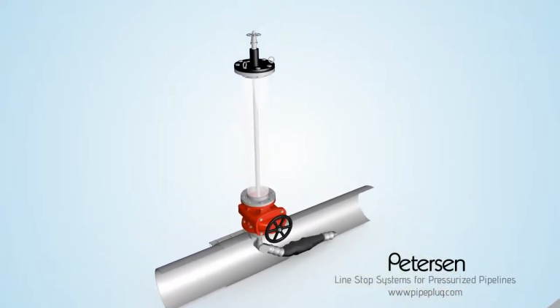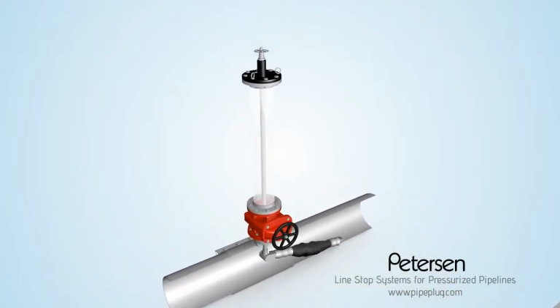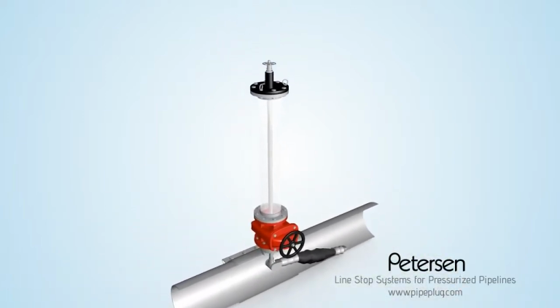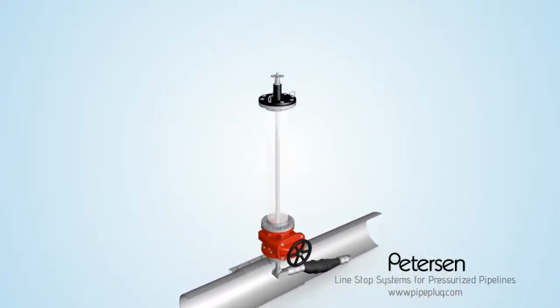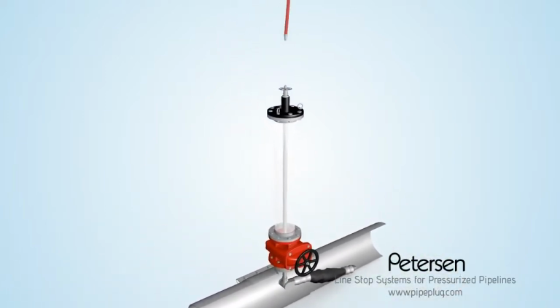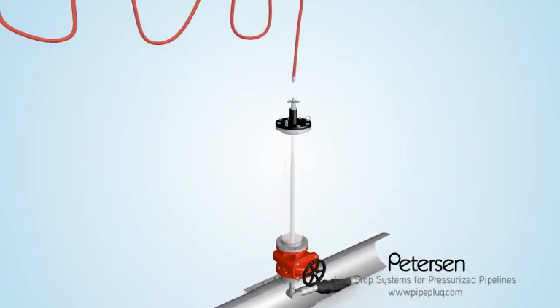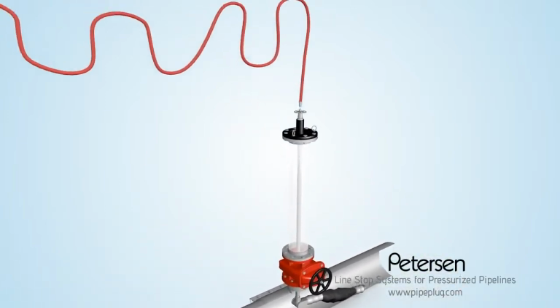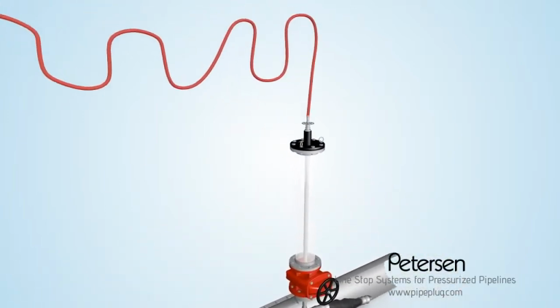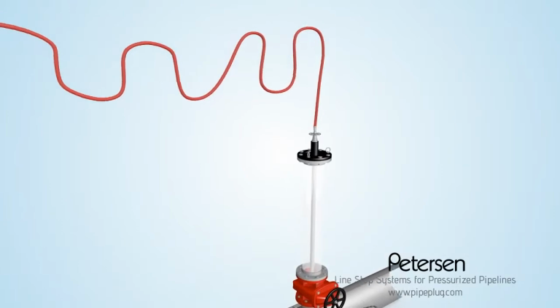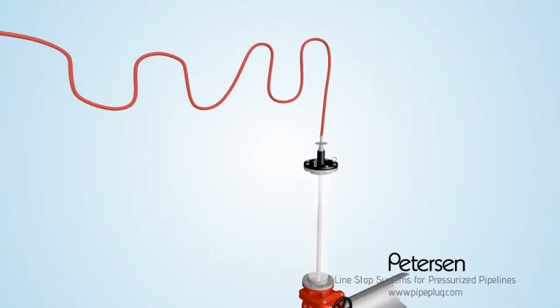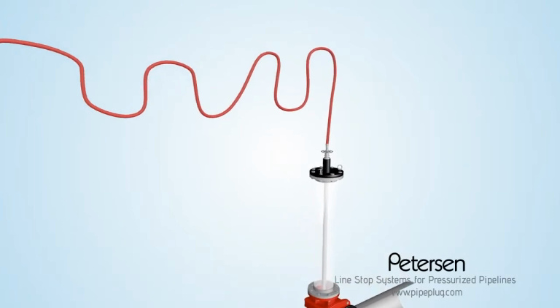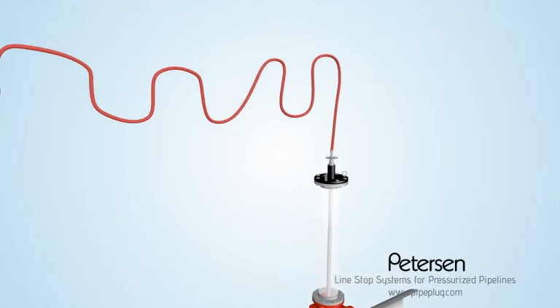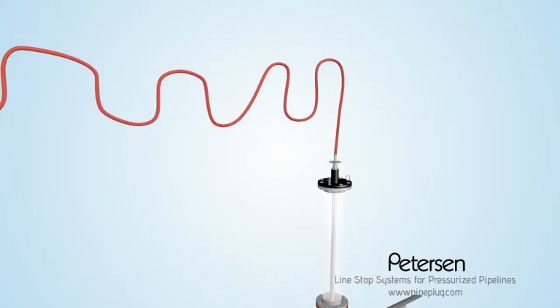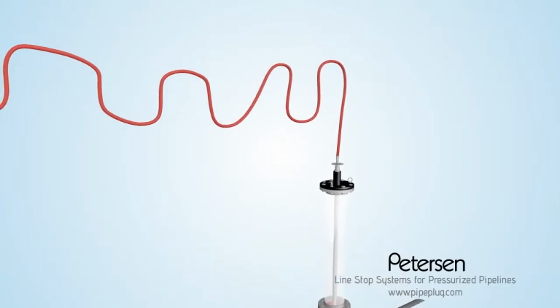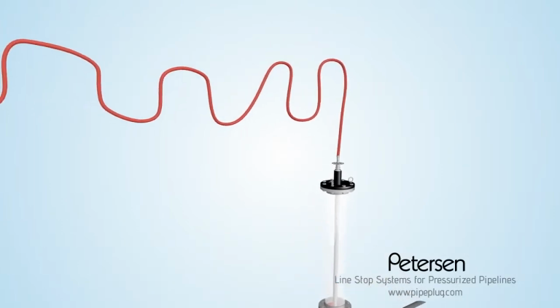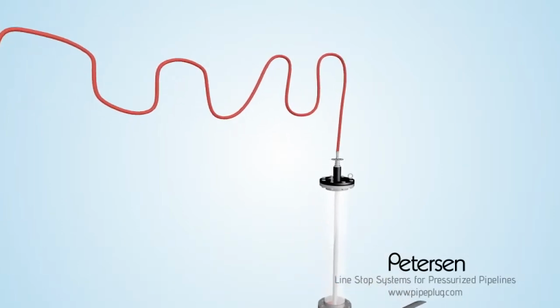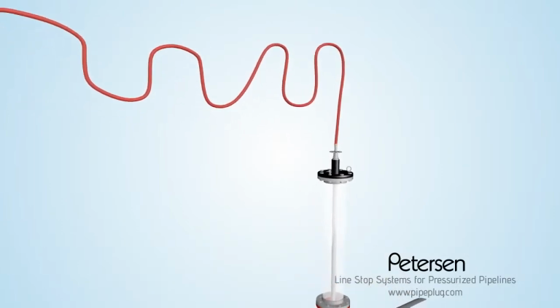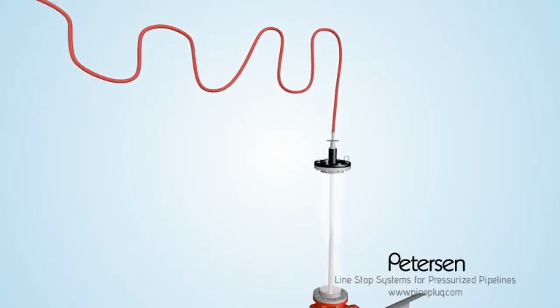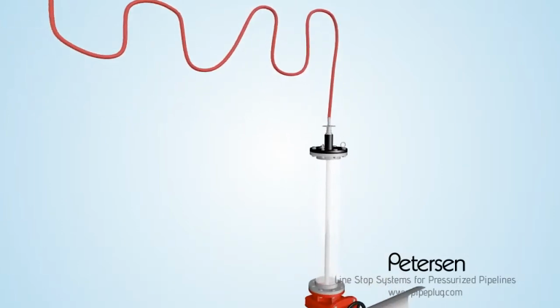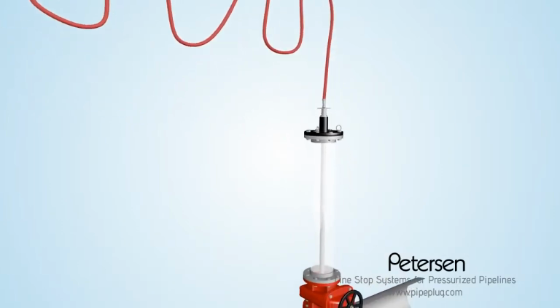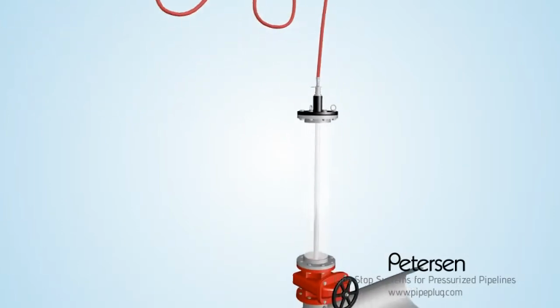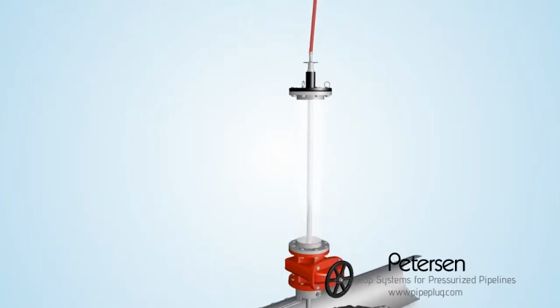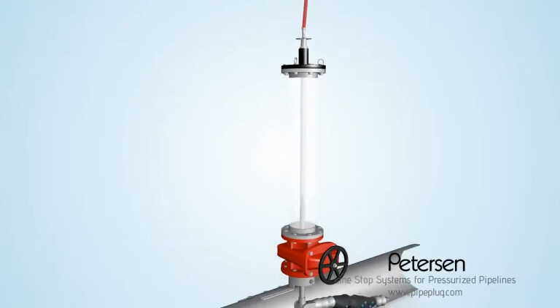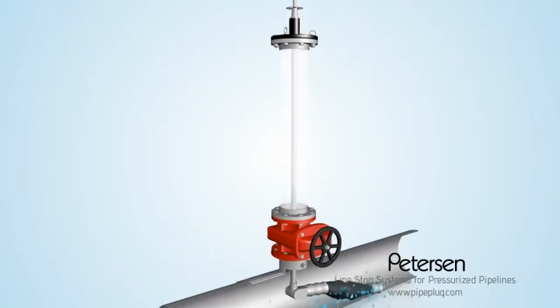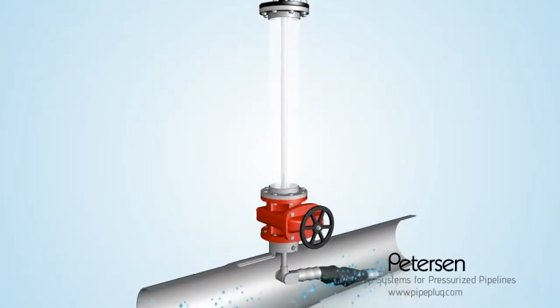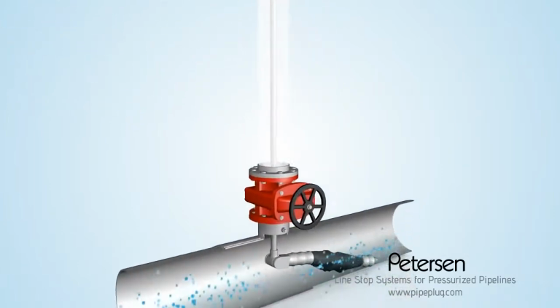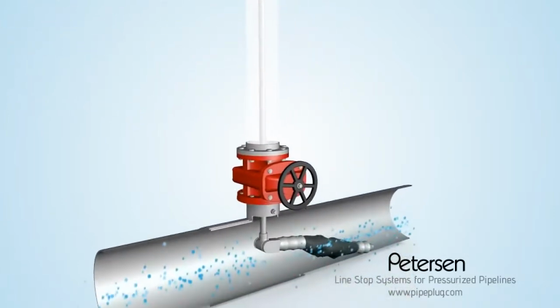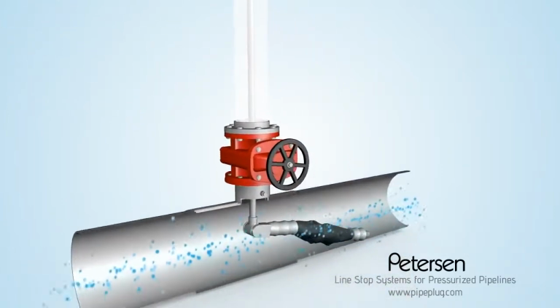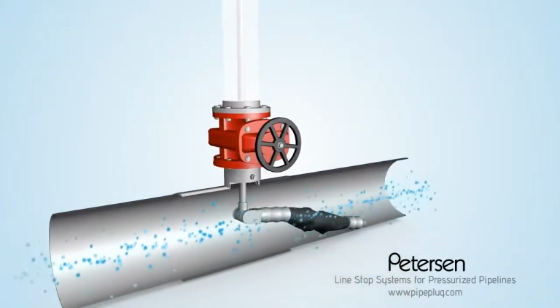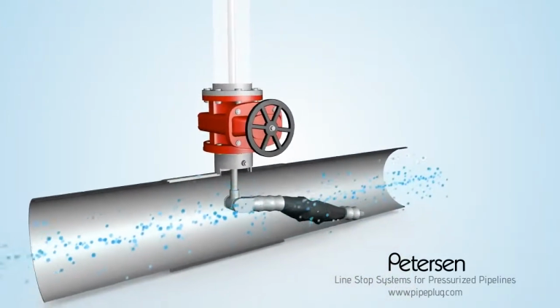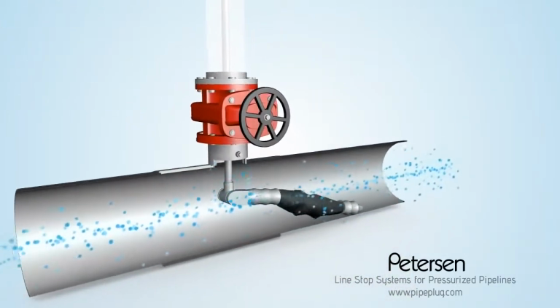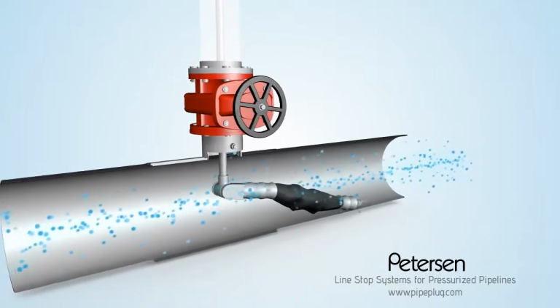Attach an inflation pressure source to the inflation system inflation ramp, and inflate the plug to stop the flow.